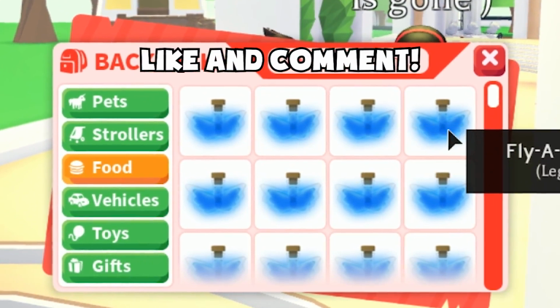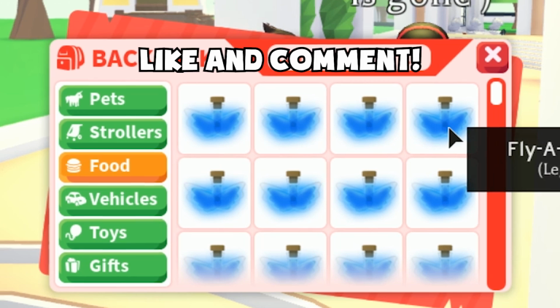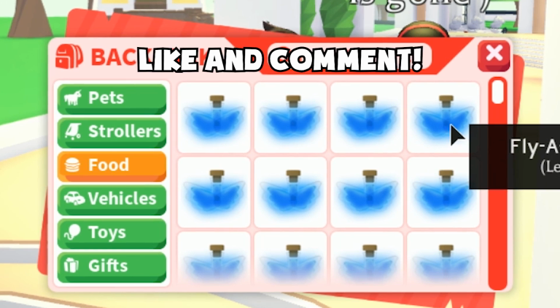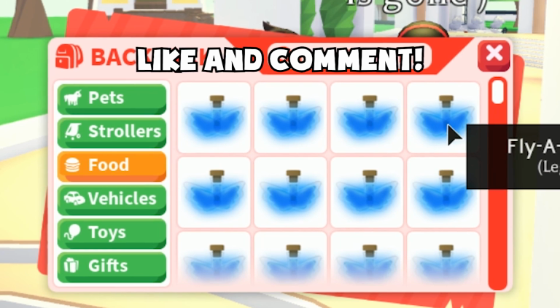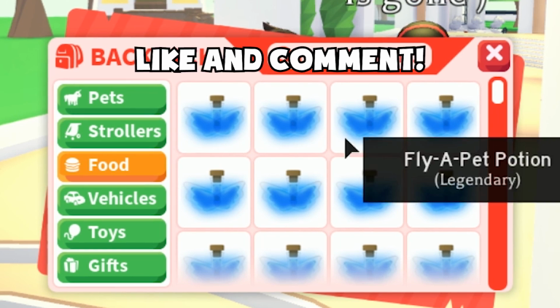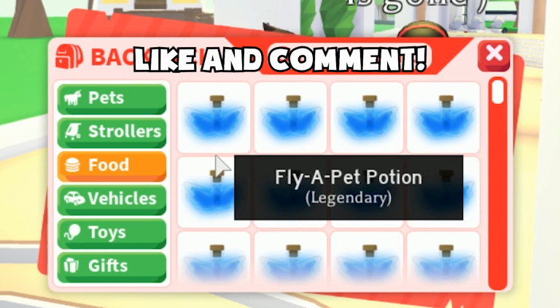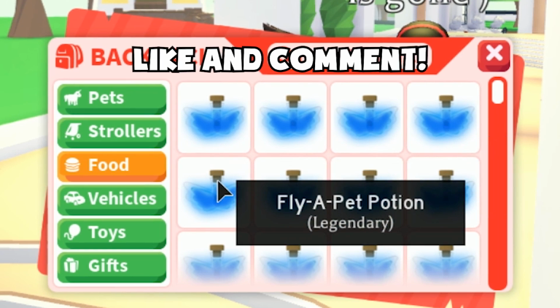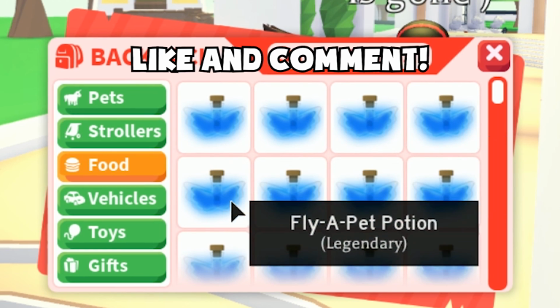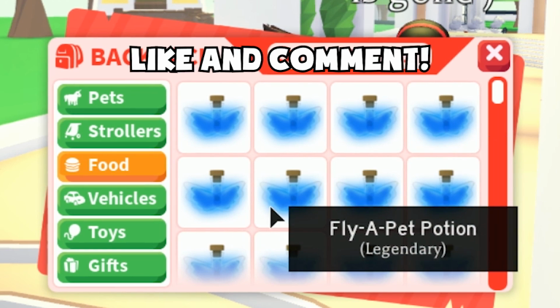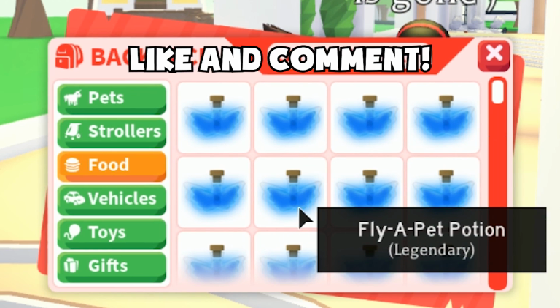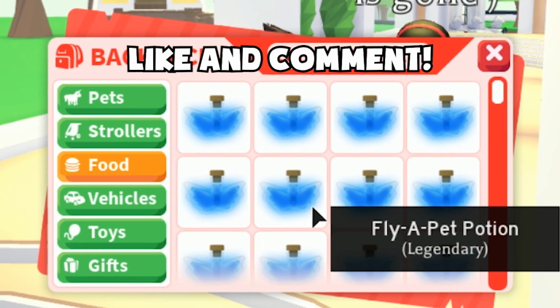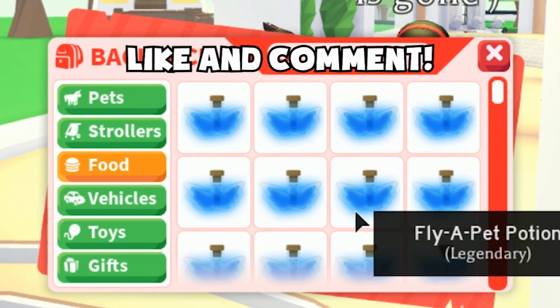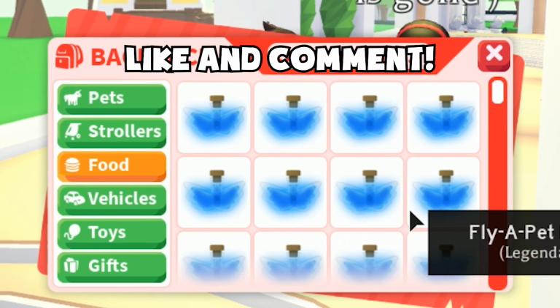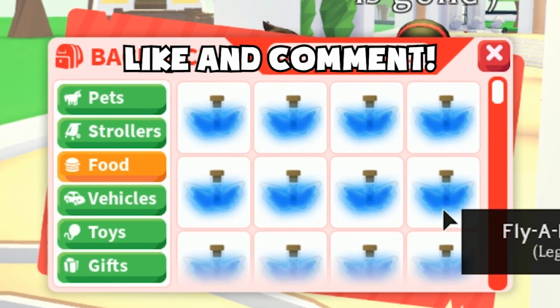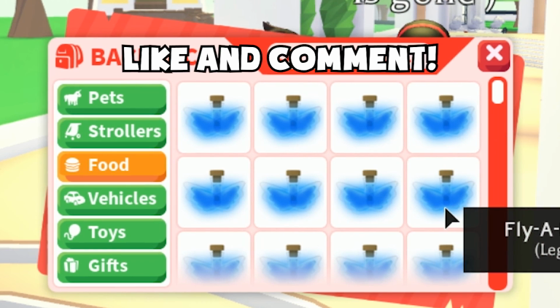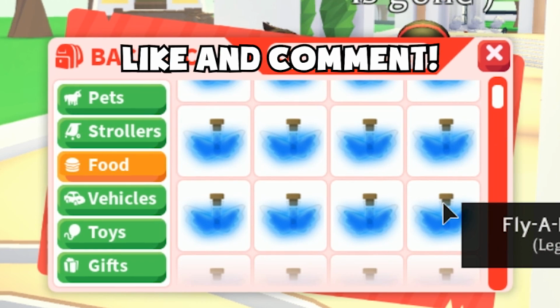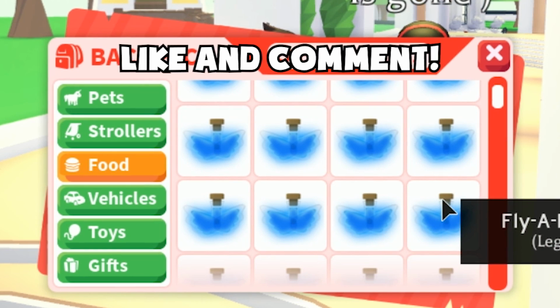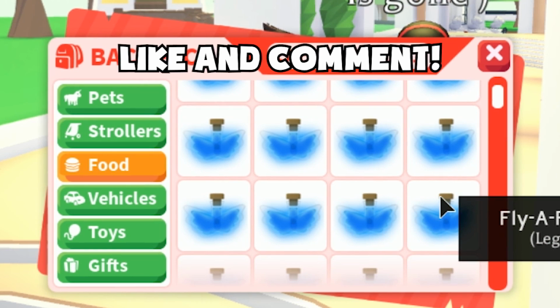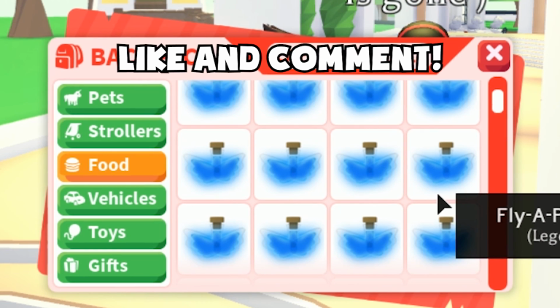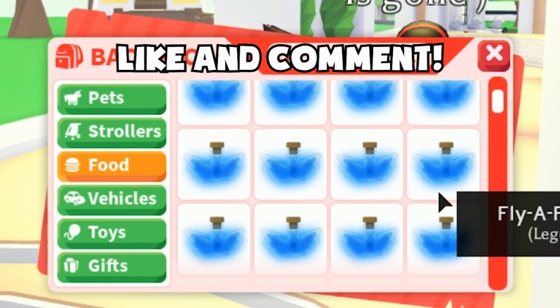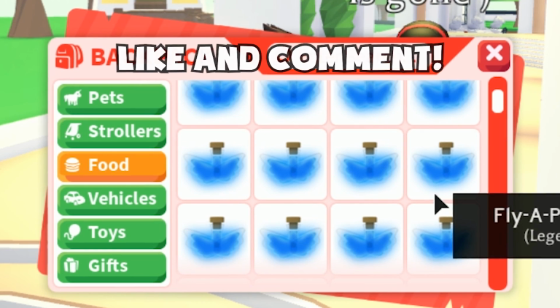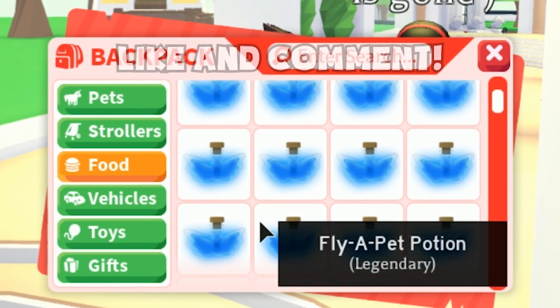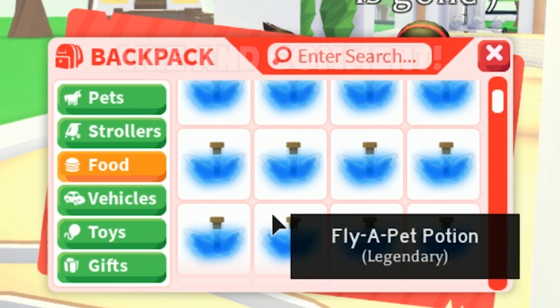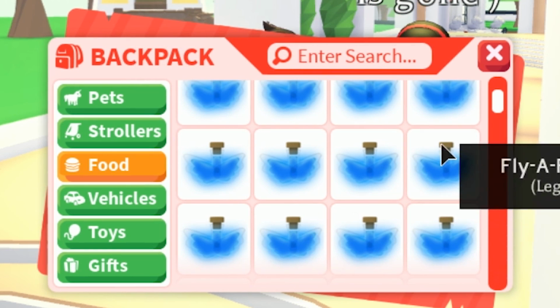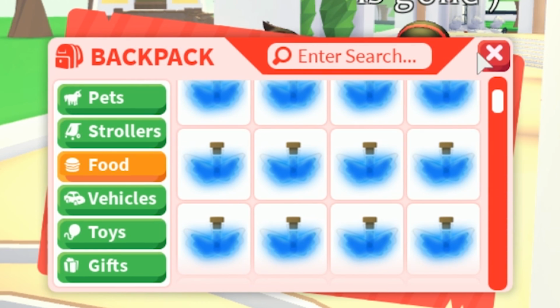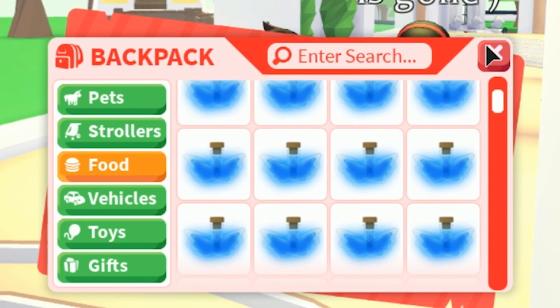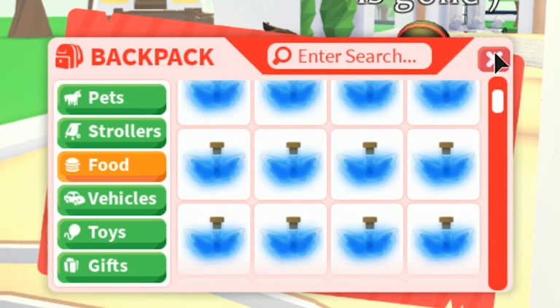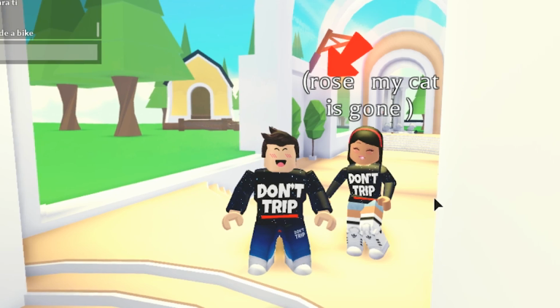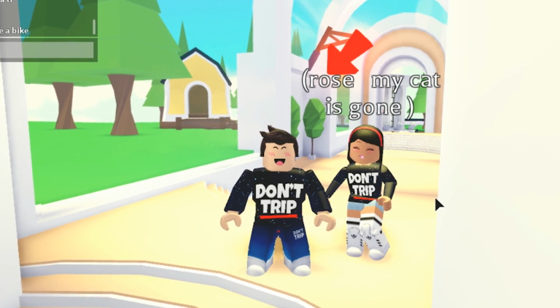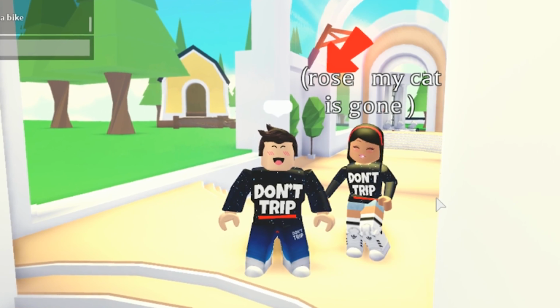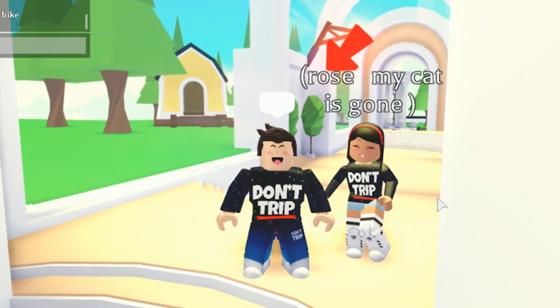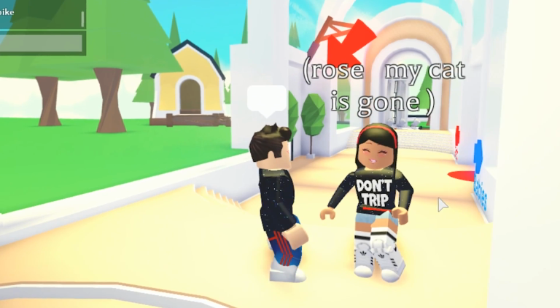If you want to win one, make sure to smash like, comment down below with your Roblox username, and subscribe with post notifications on. Let's do this.